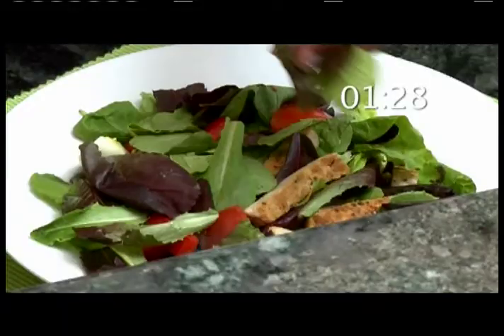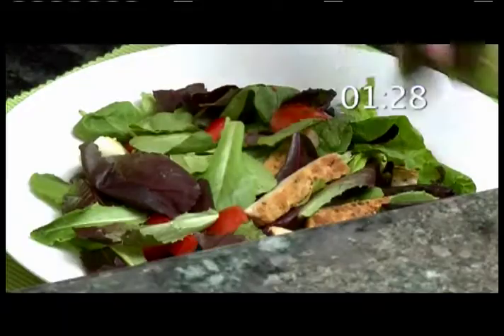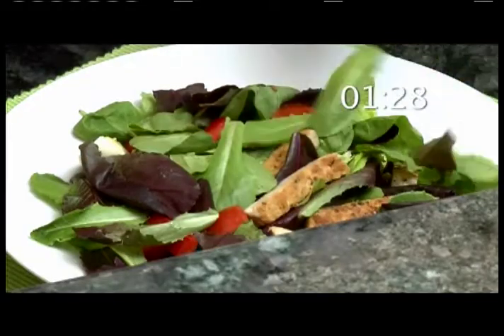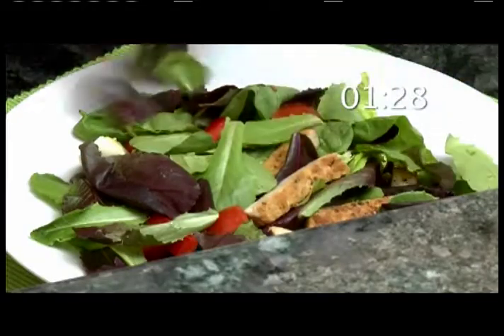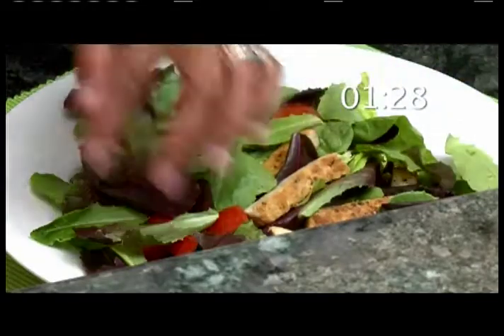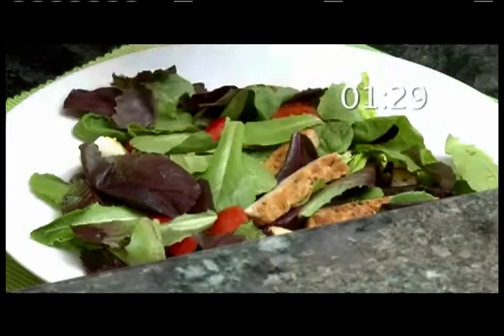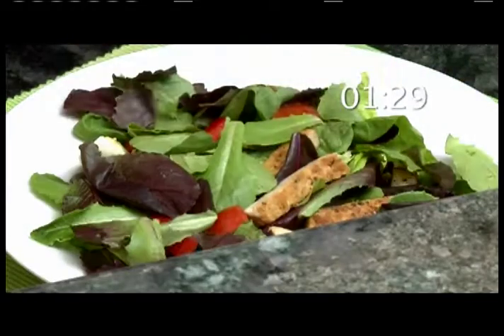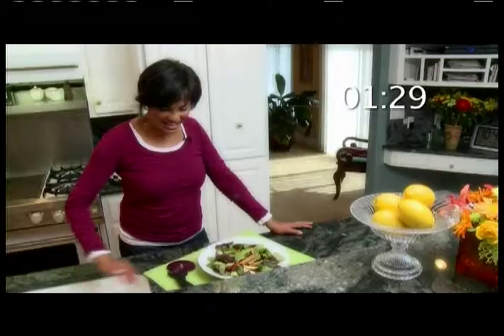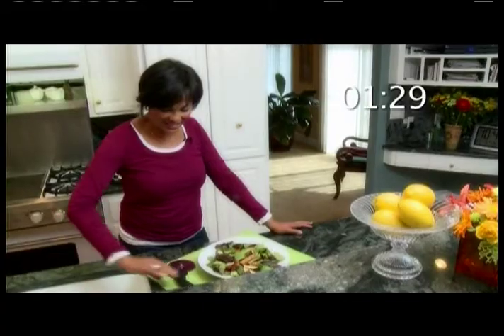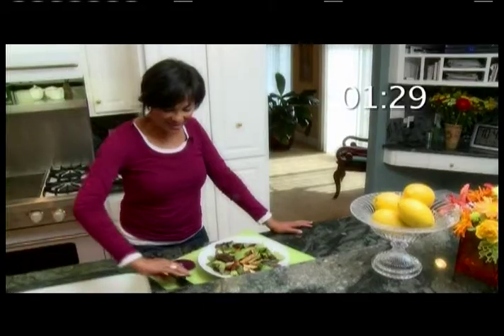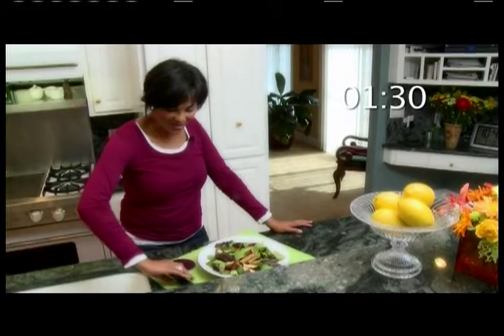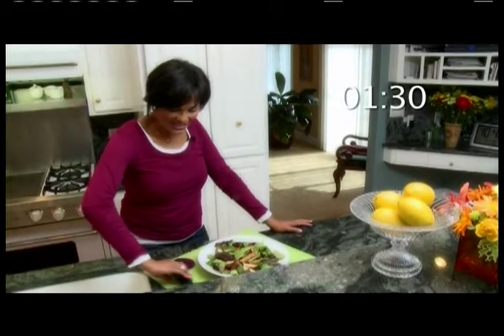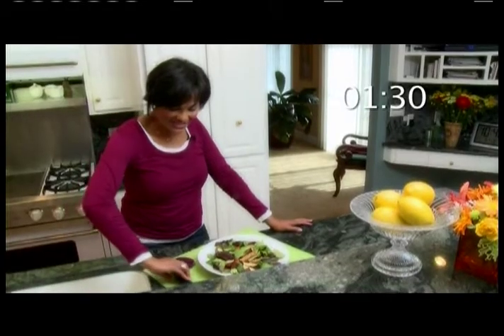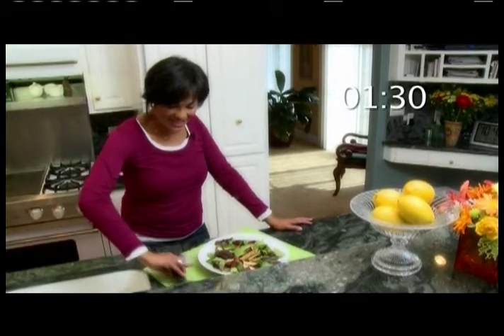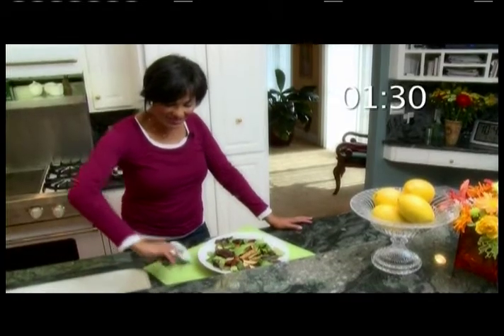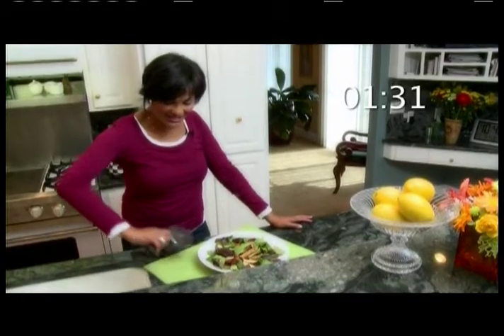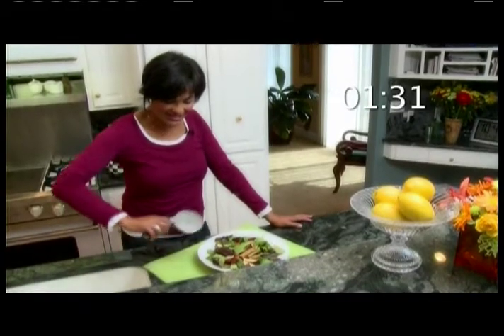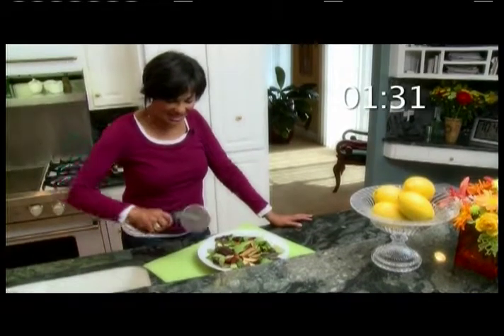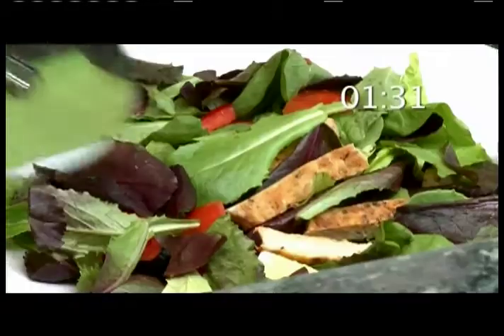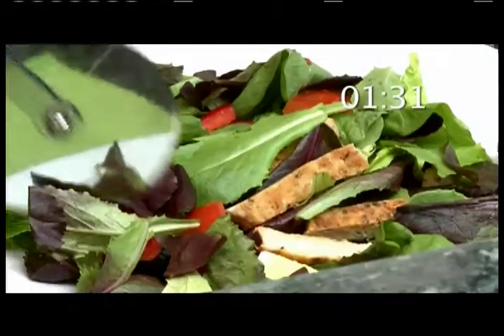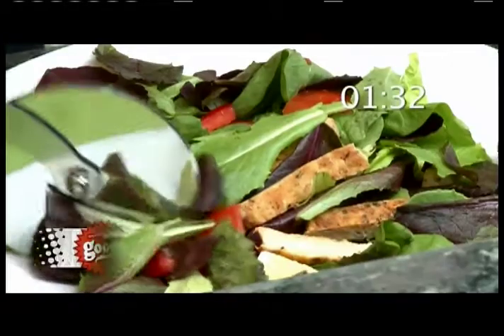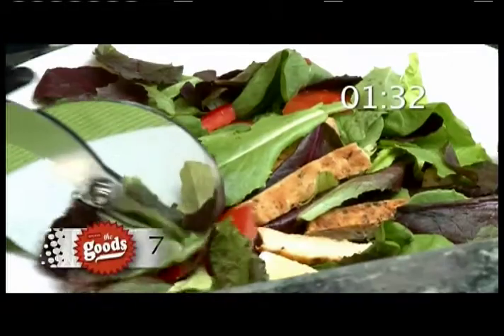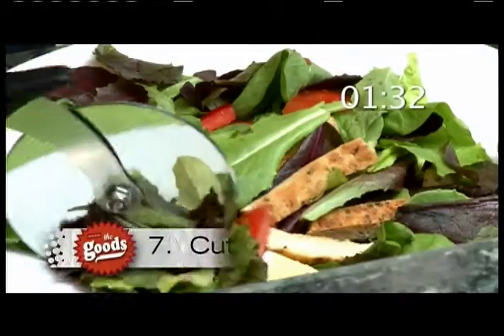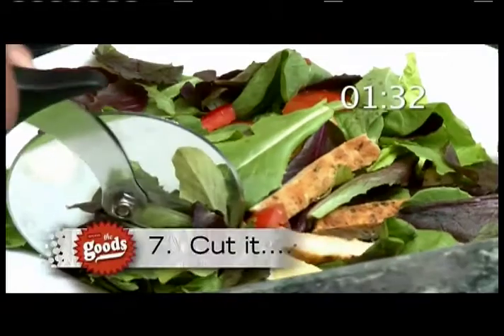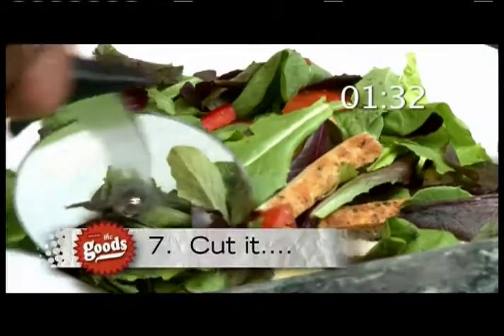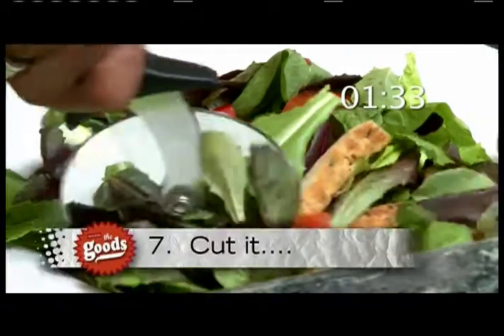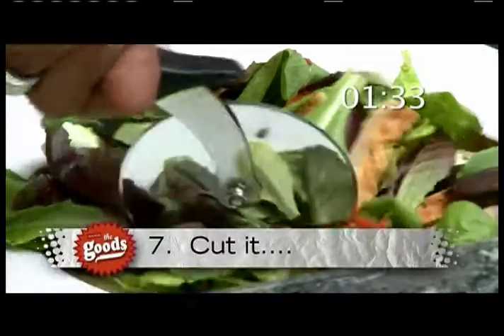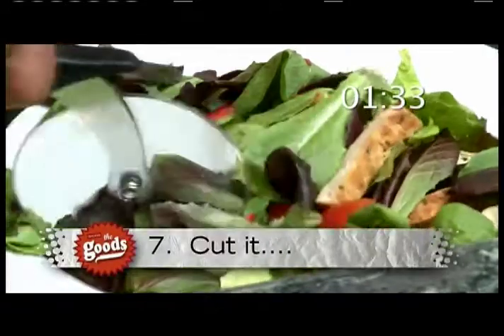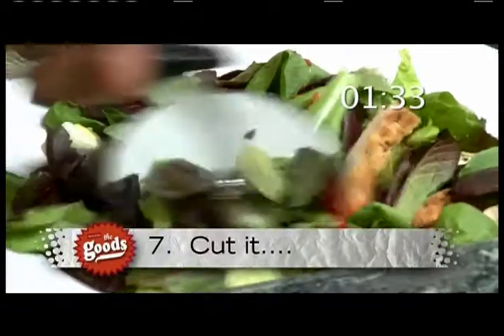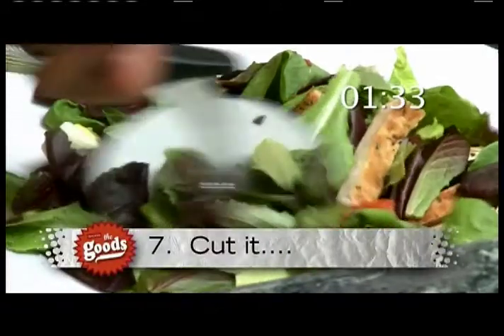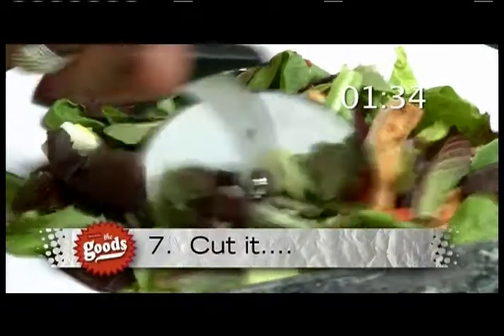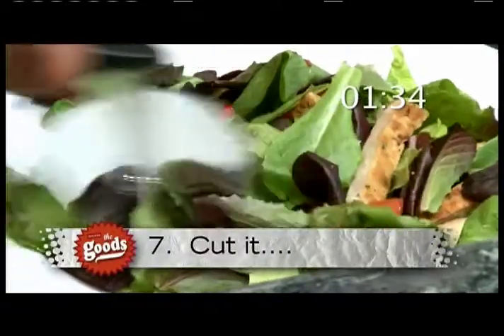To cut your salad into bite-sized pieces, just run a pizza cutter through it.